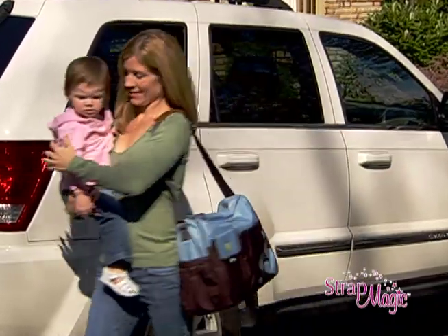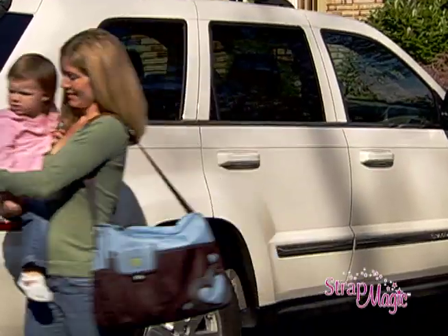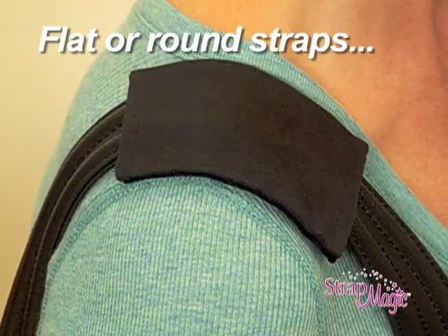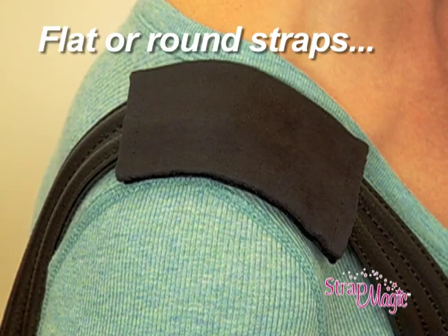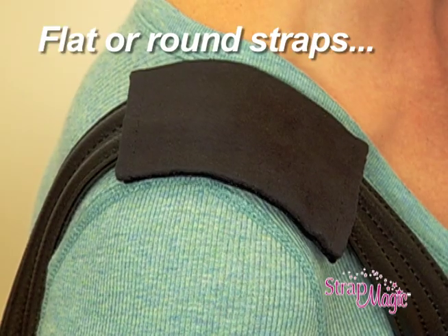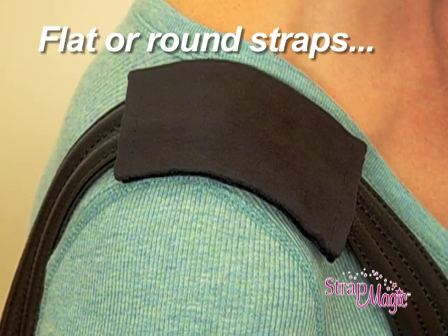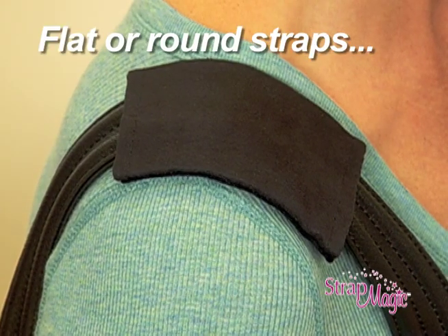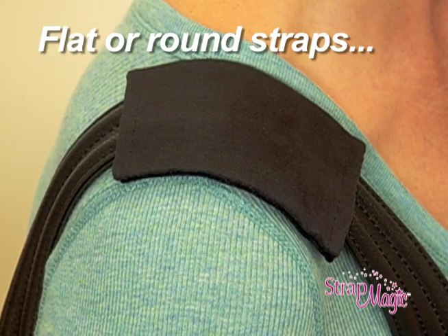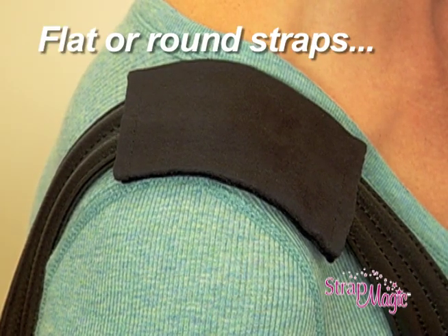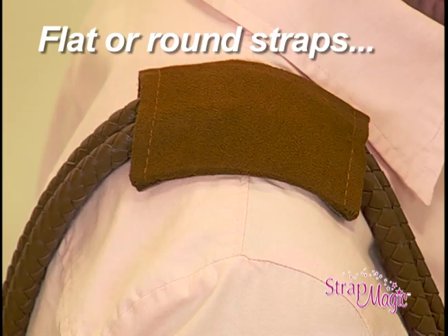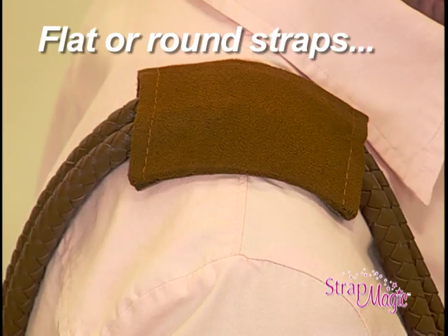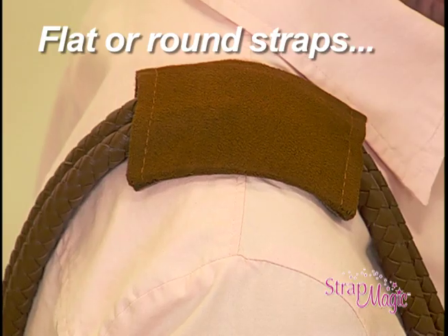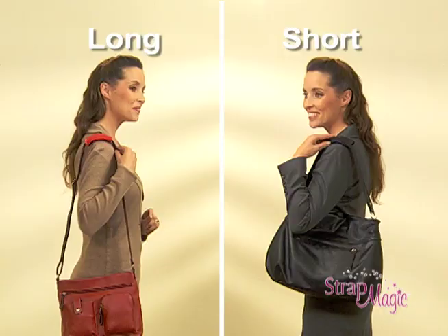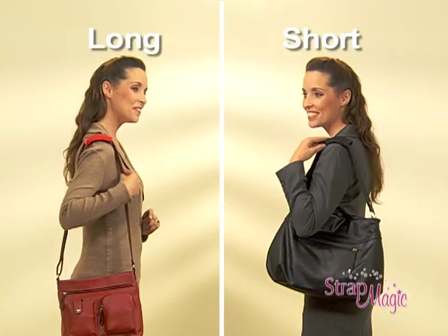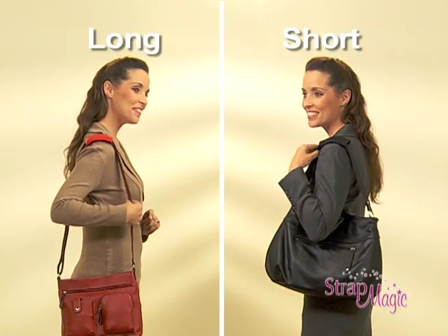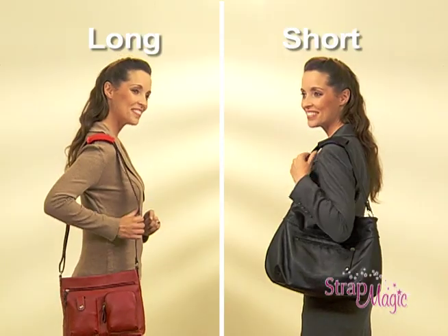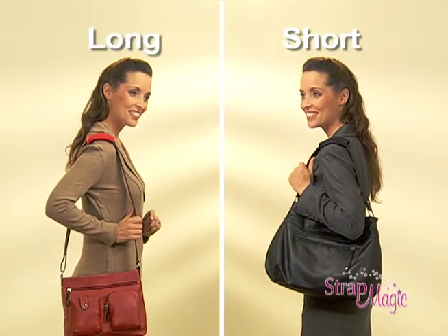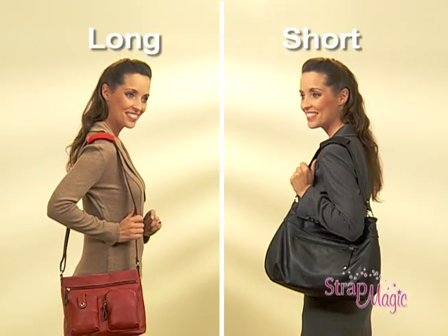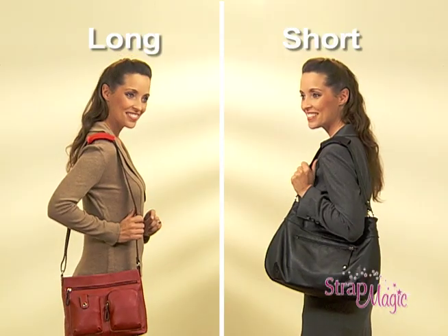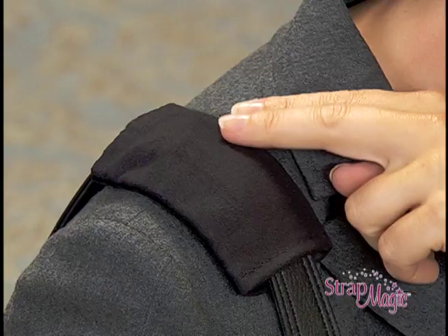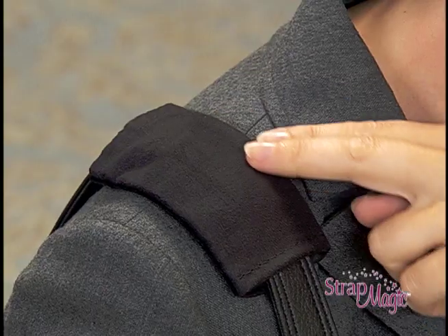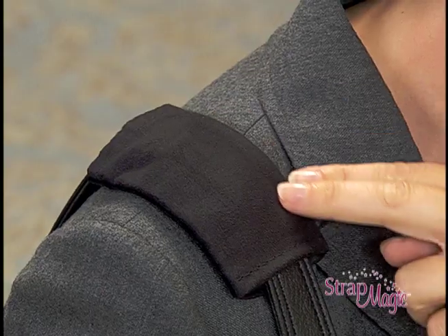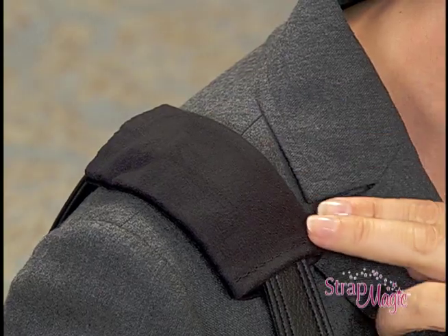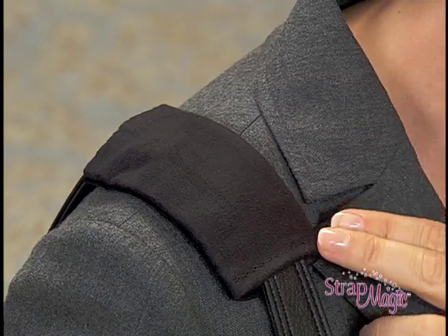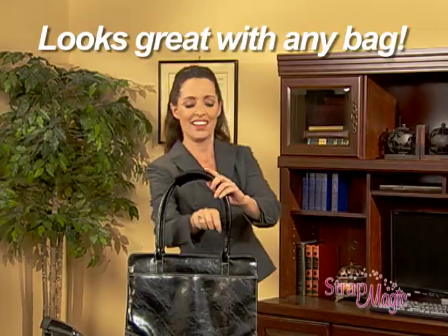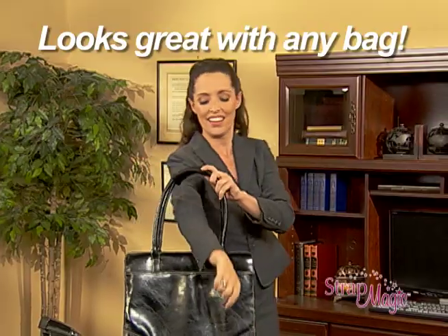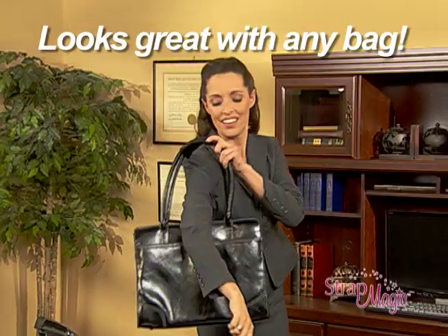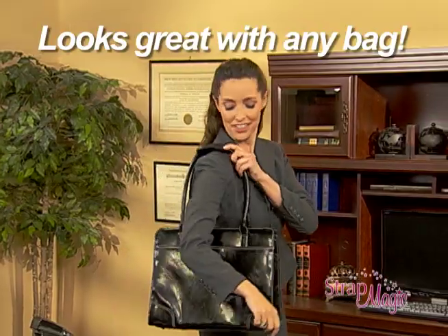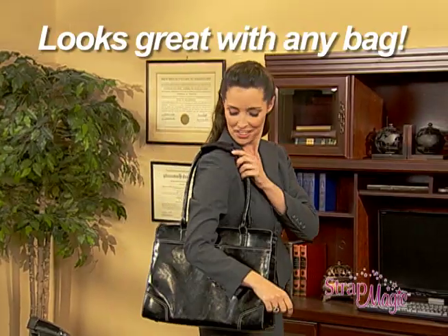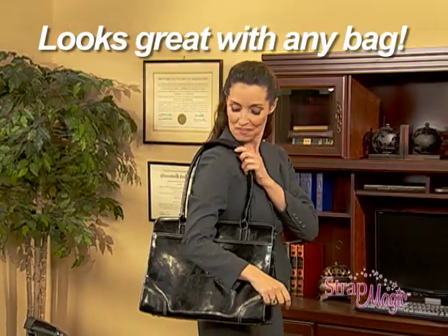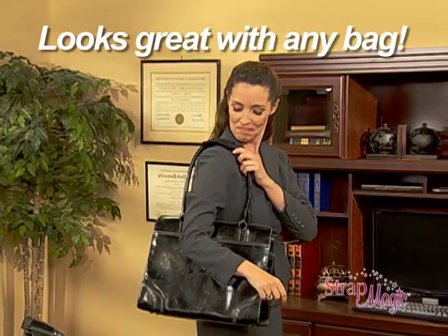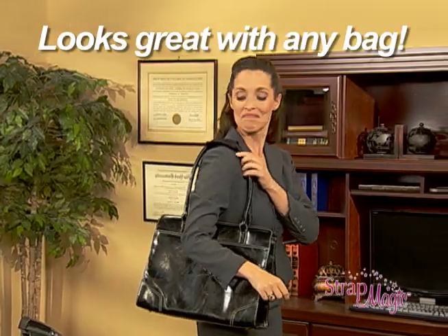Strap Magic works with flat straps, round straps, long or short straps, and the designer style blends in with any bag you wear.